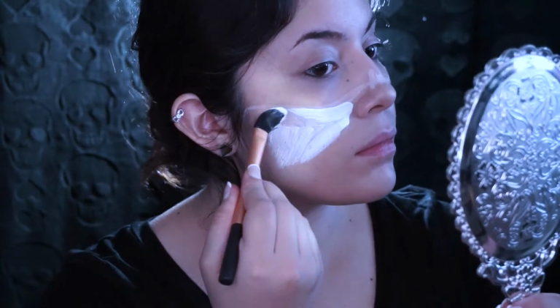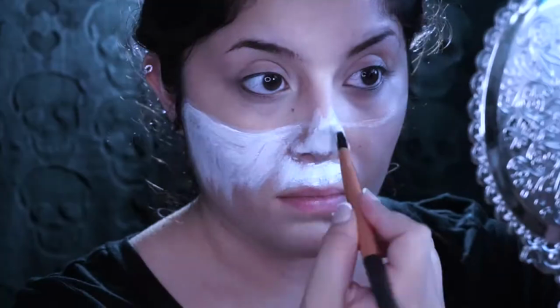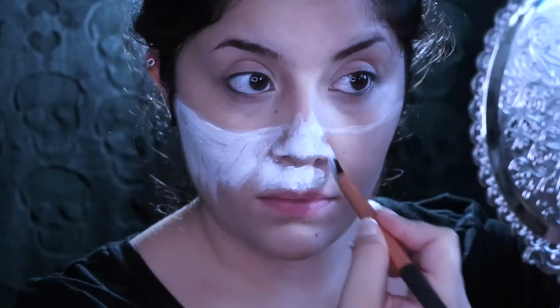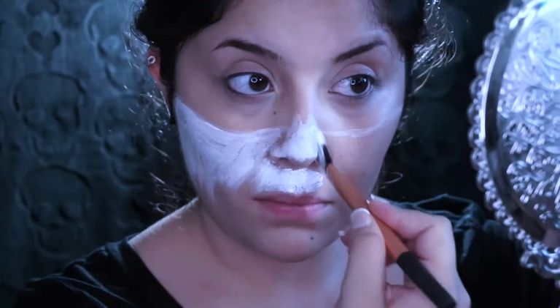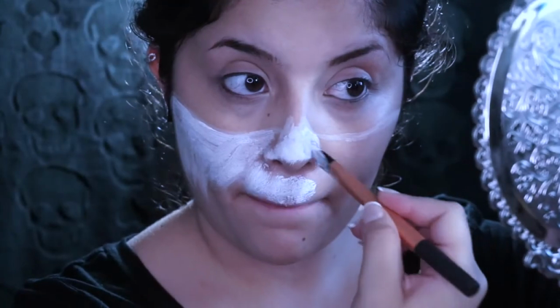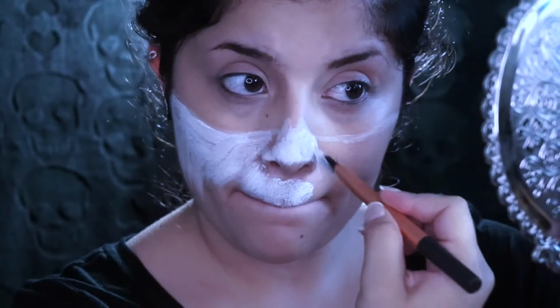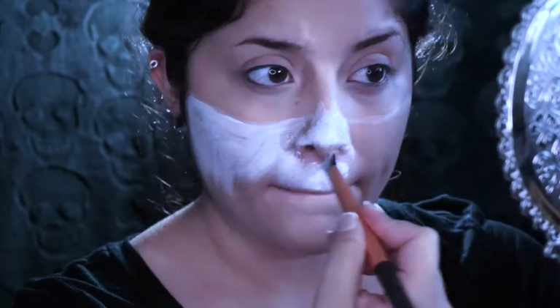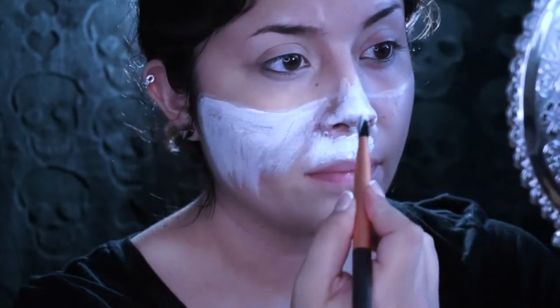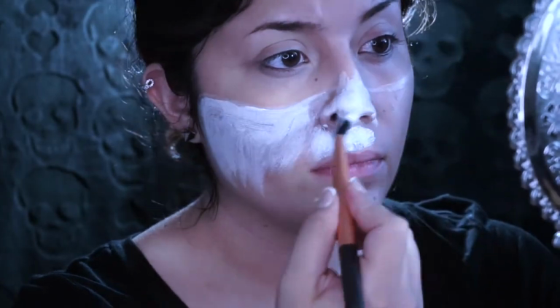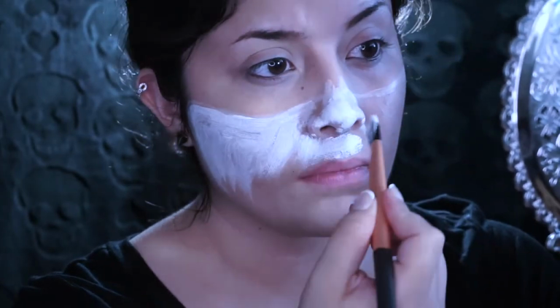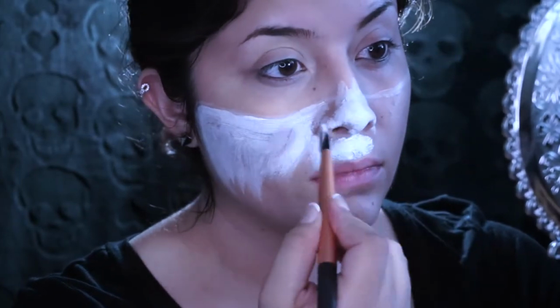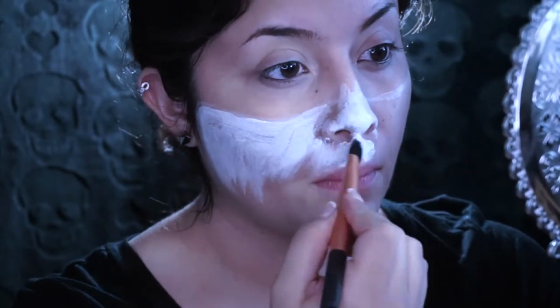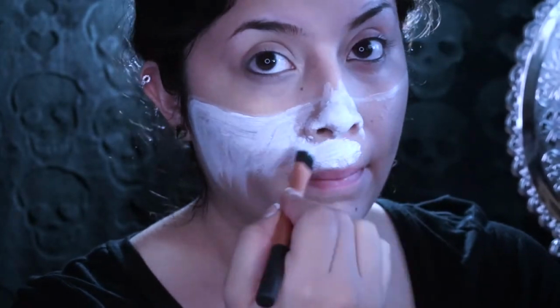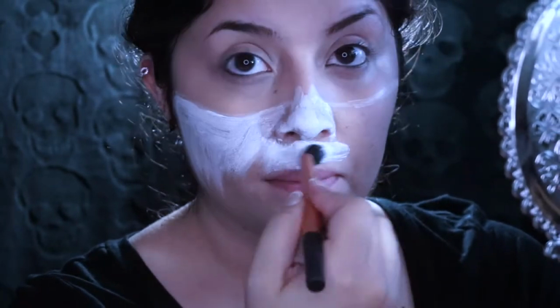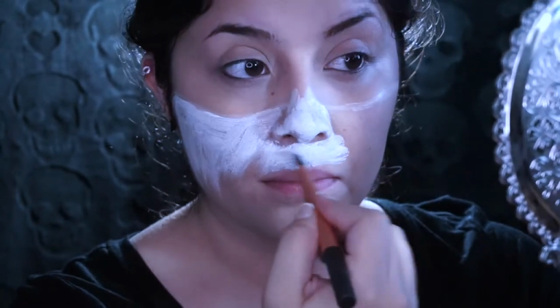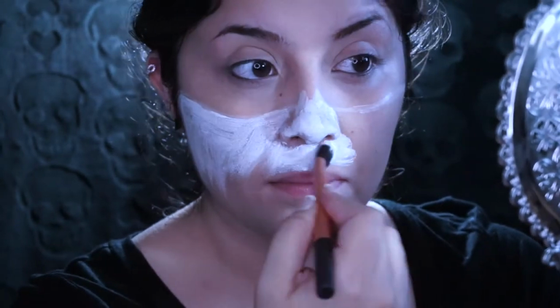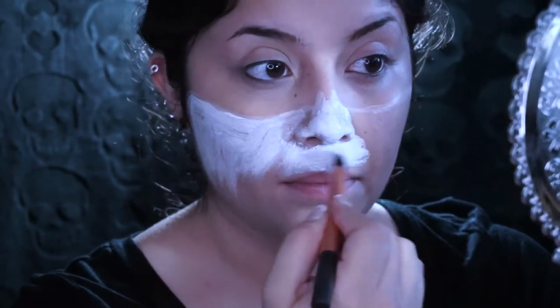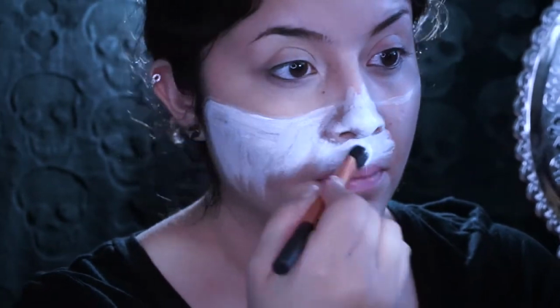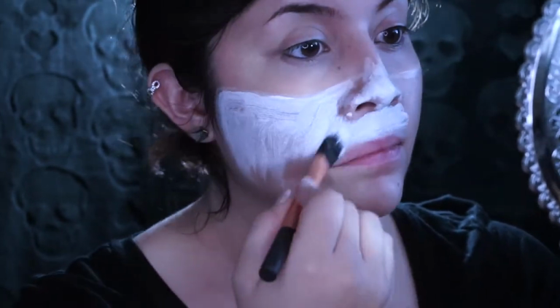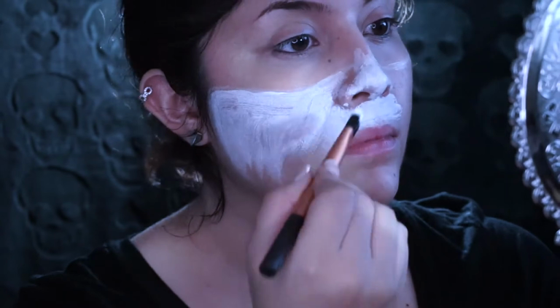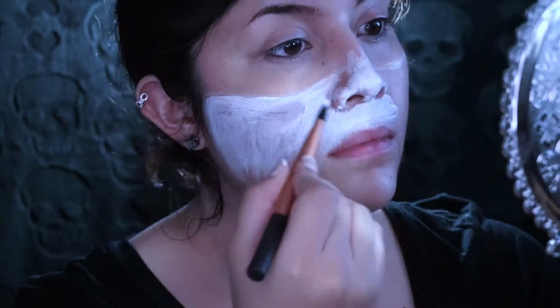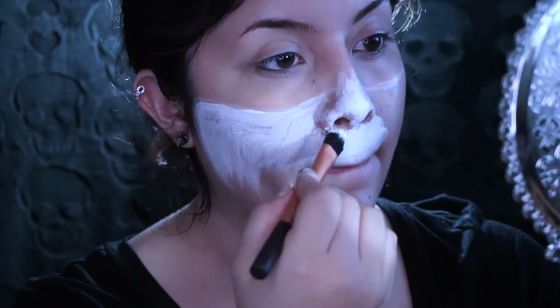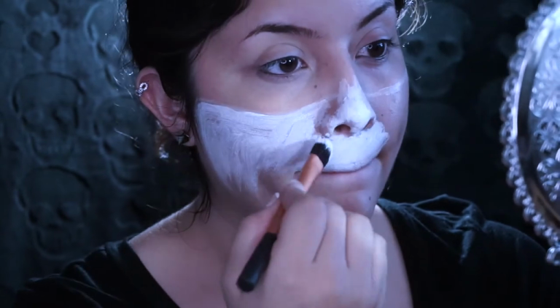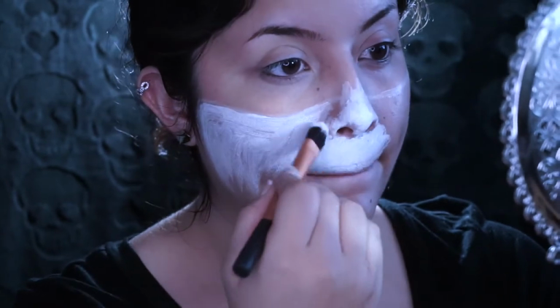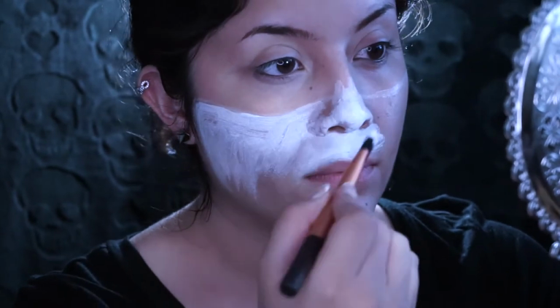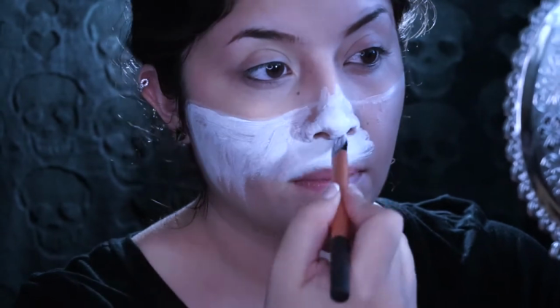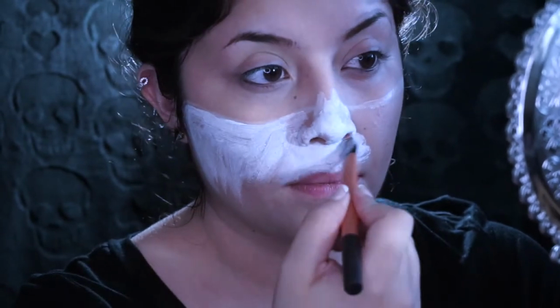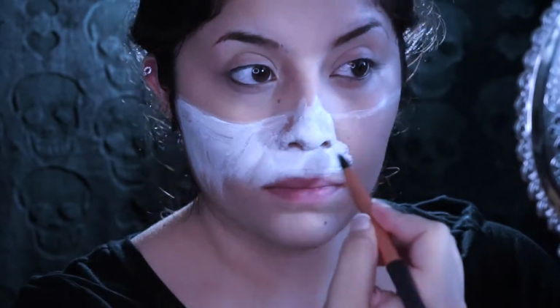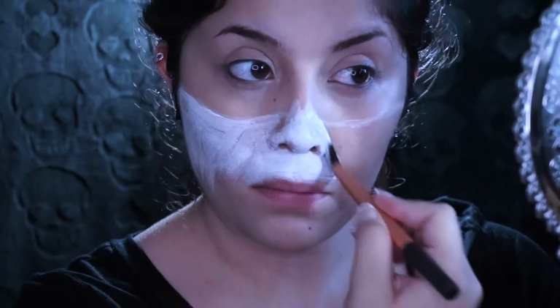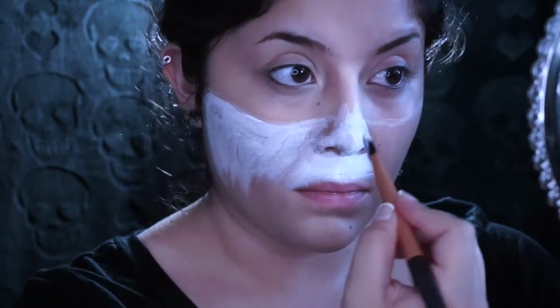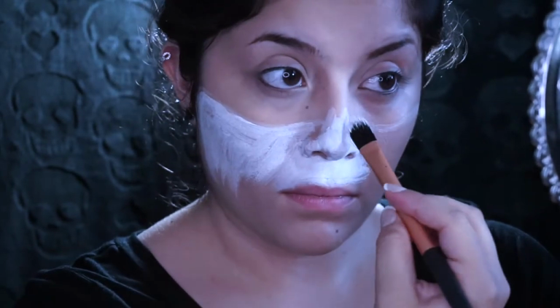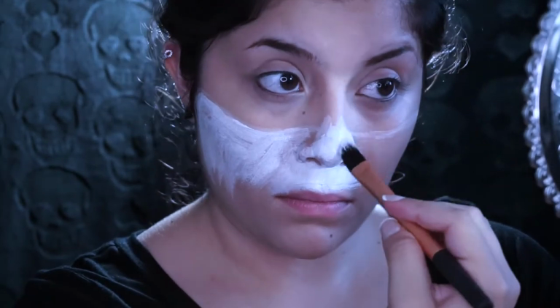While I was painting this on my face, I realized it just looked really streaky, so I just started to switch over to a sponge.